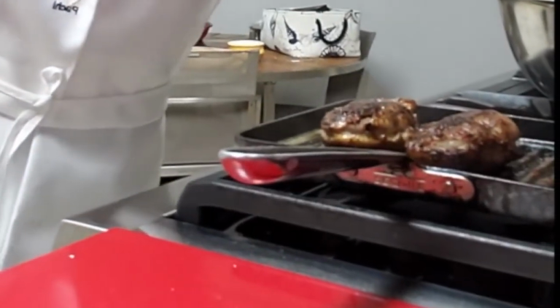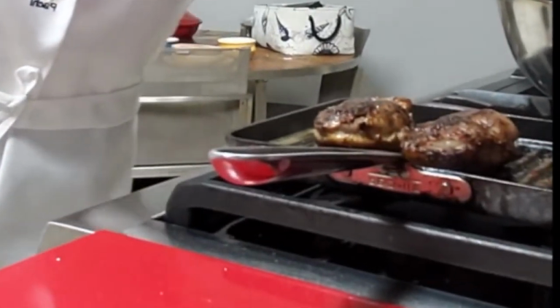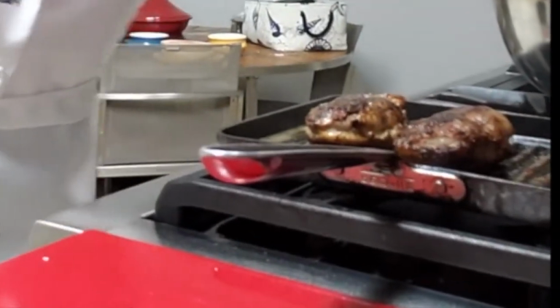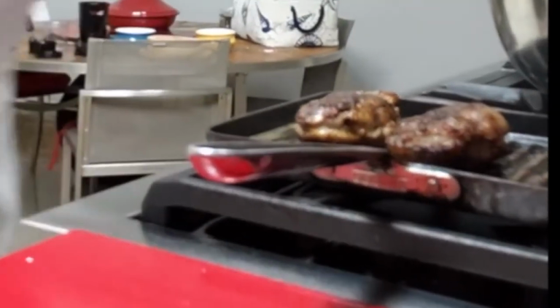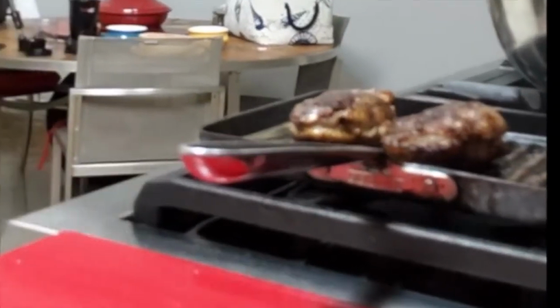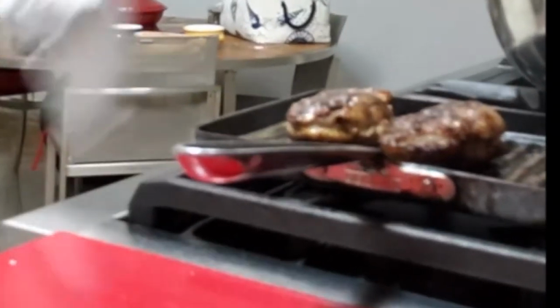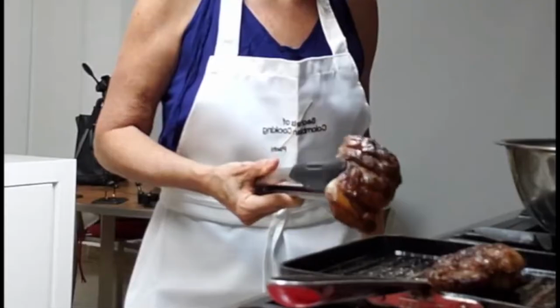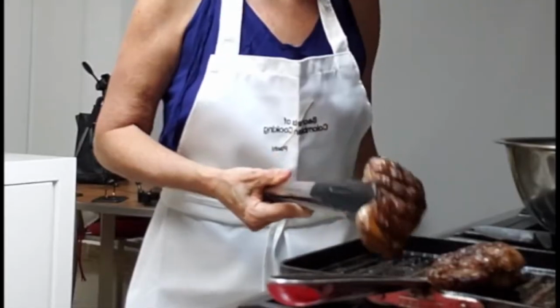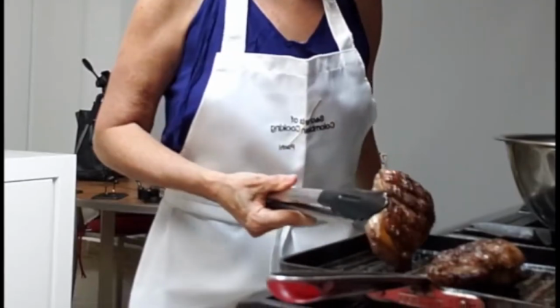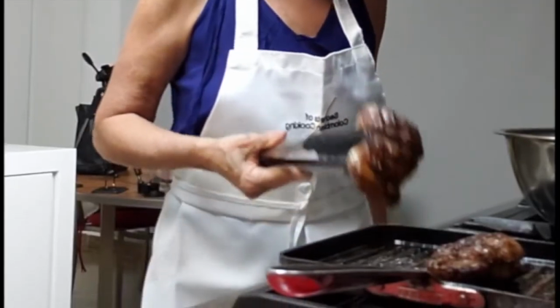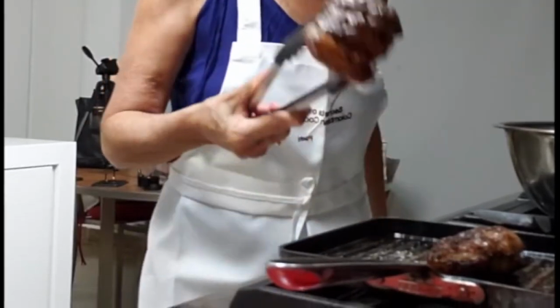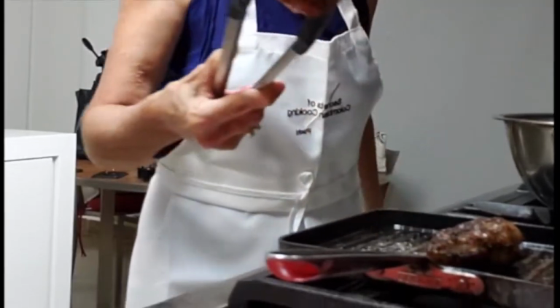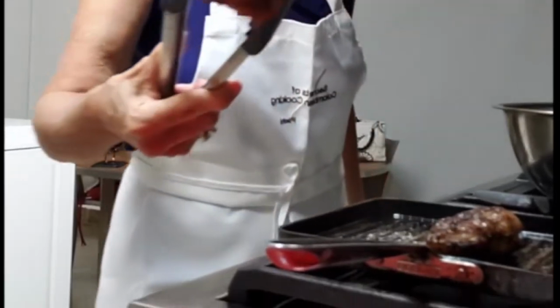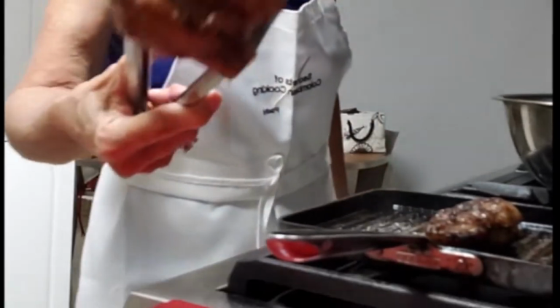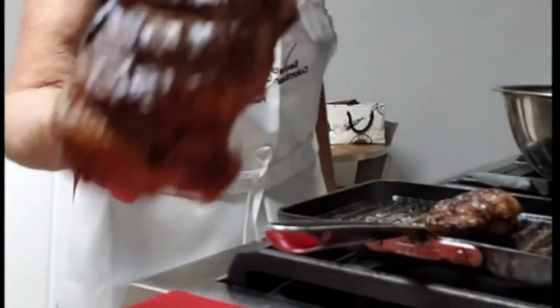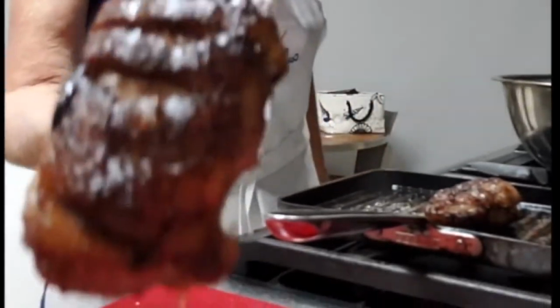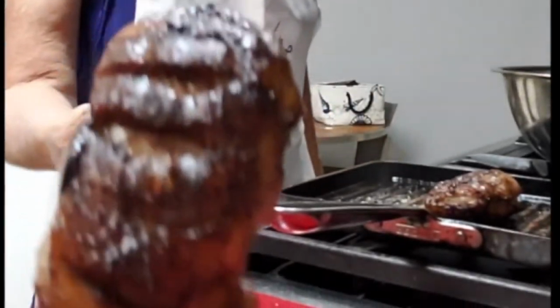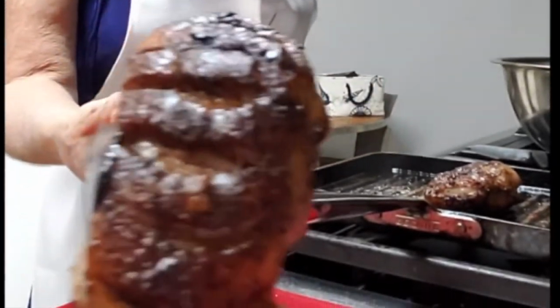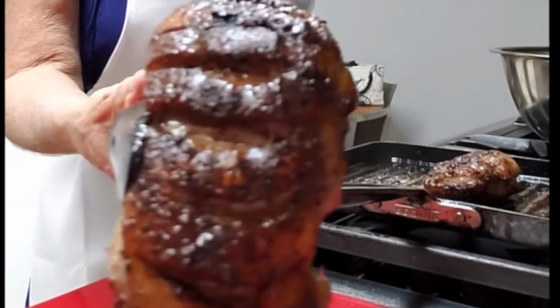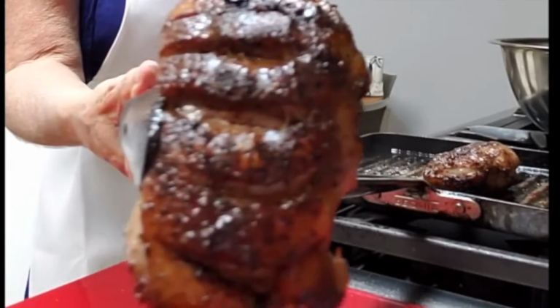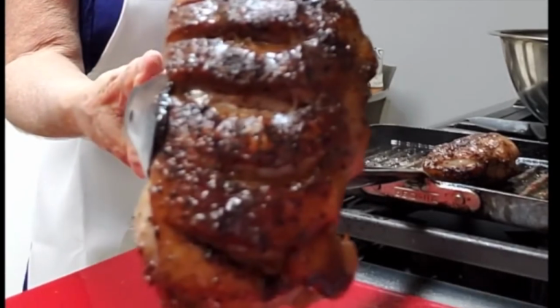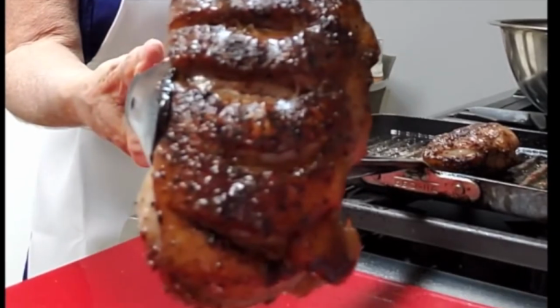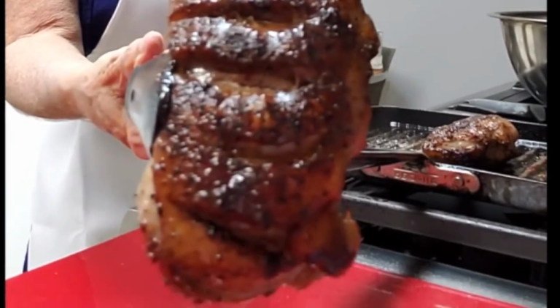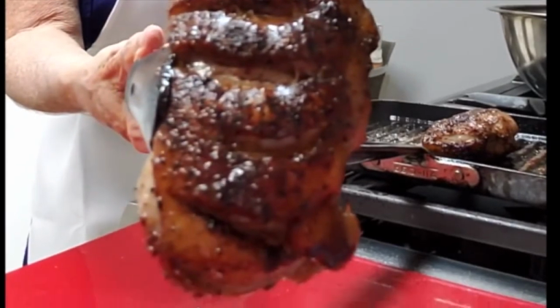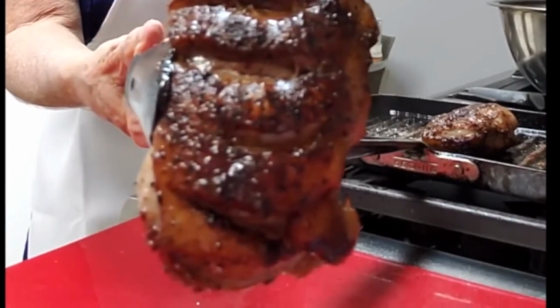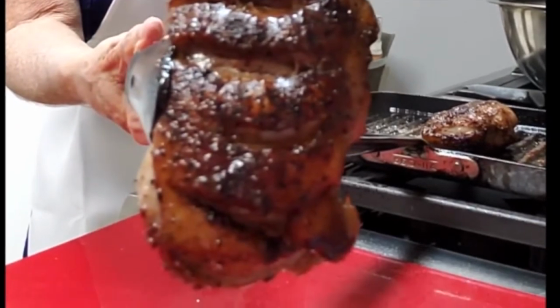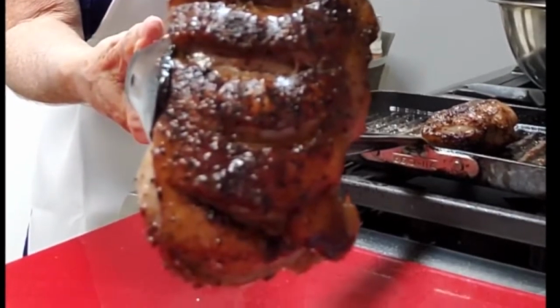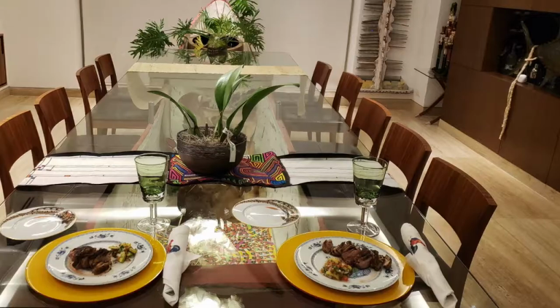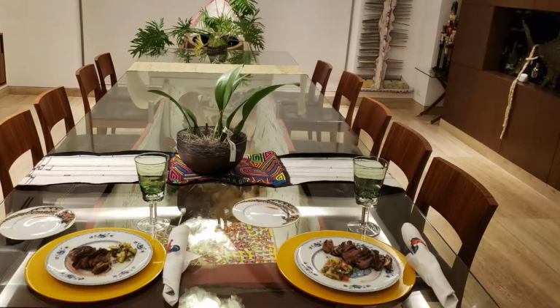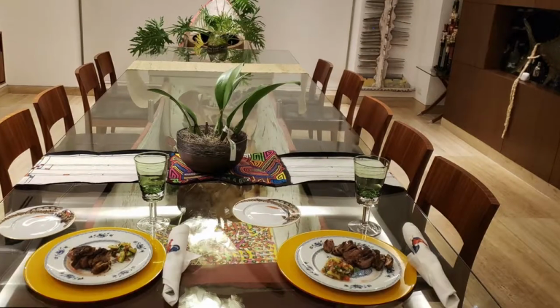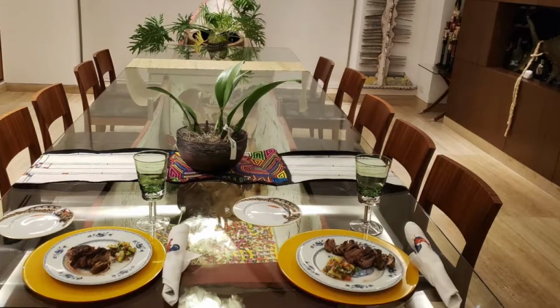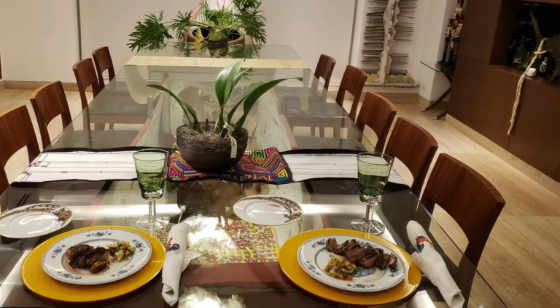Meantime, serve yourself something to drink — good serve and bon appétit!